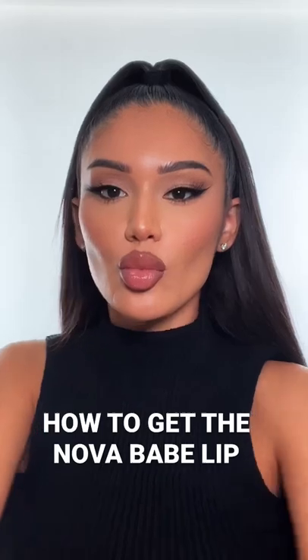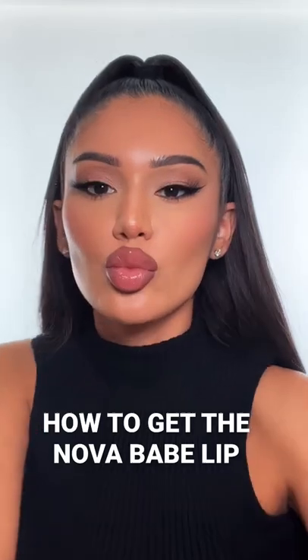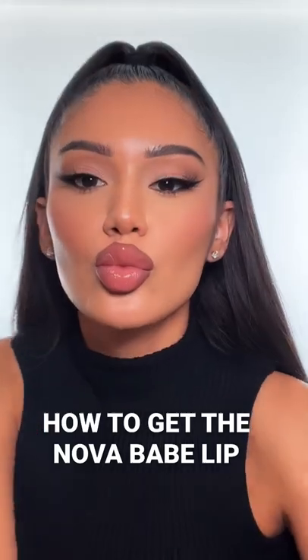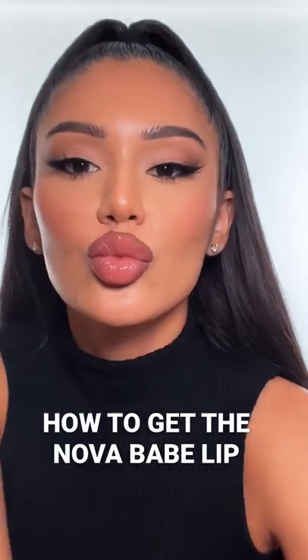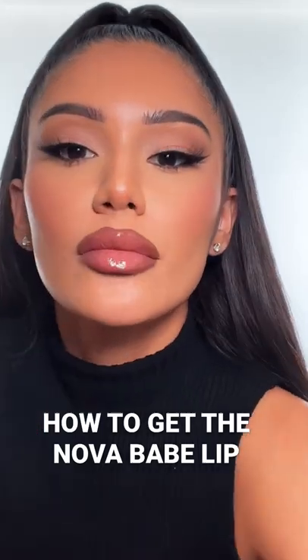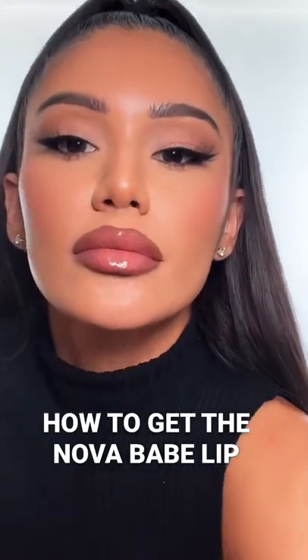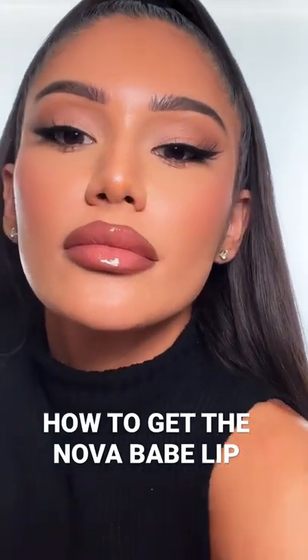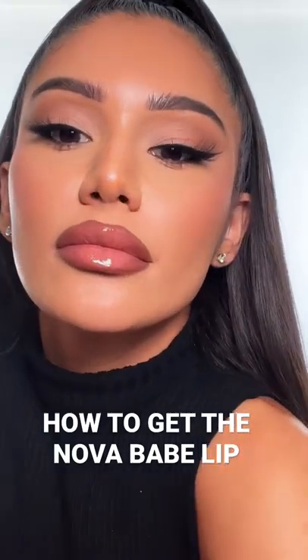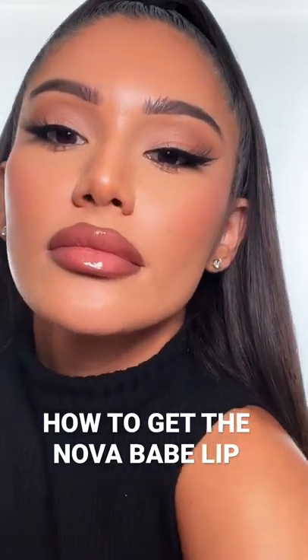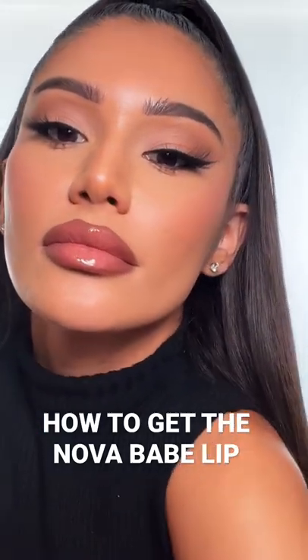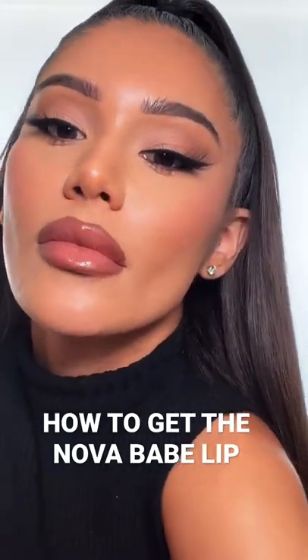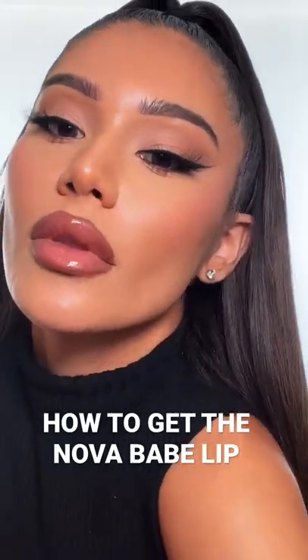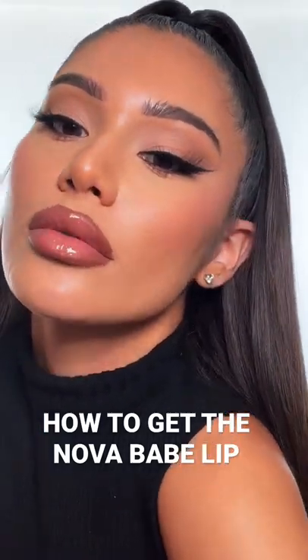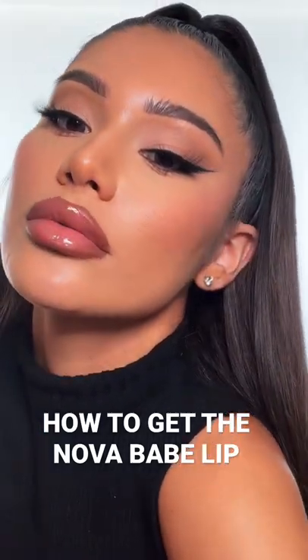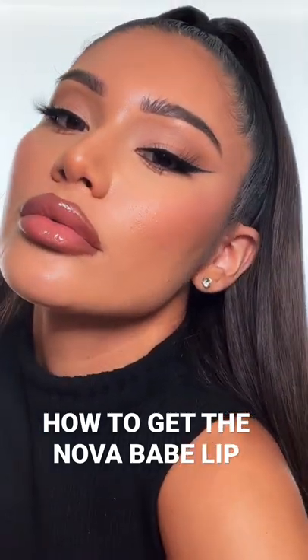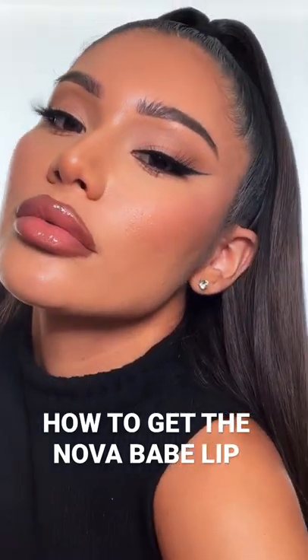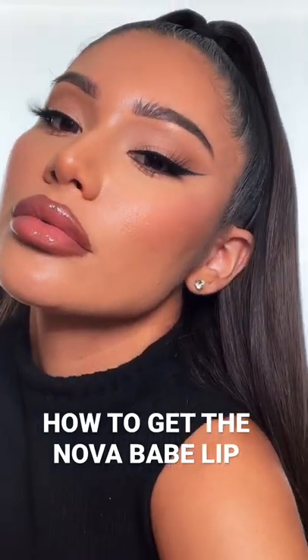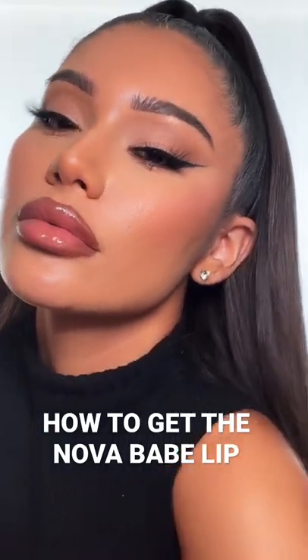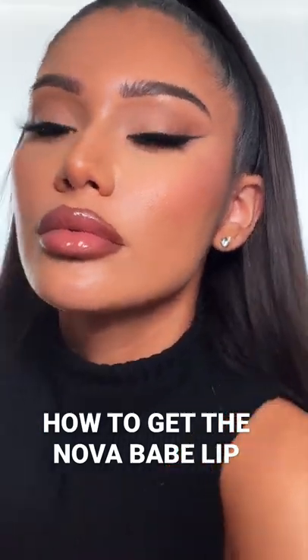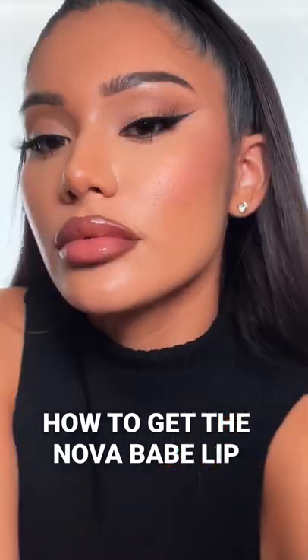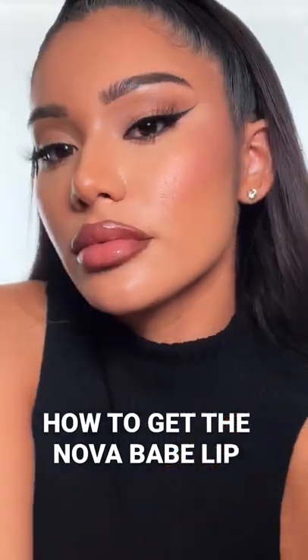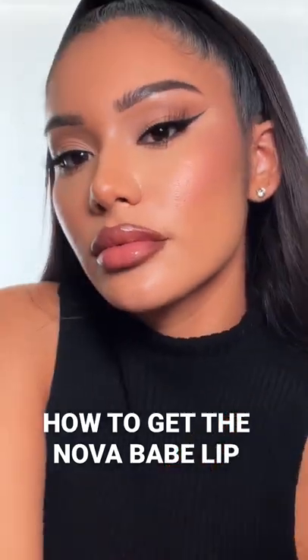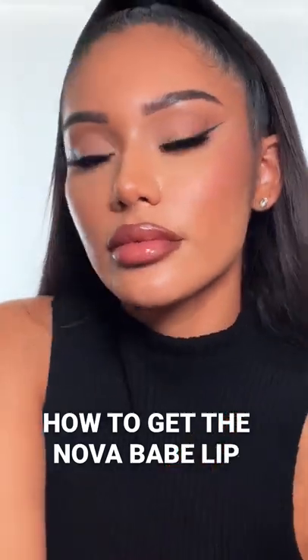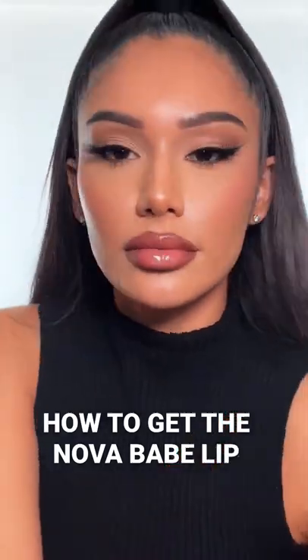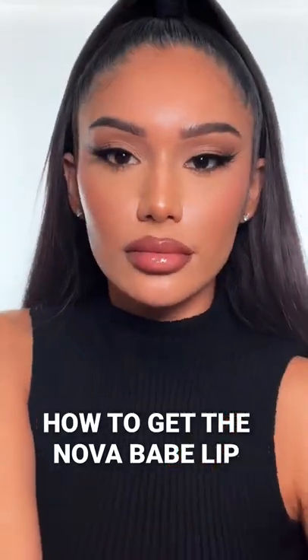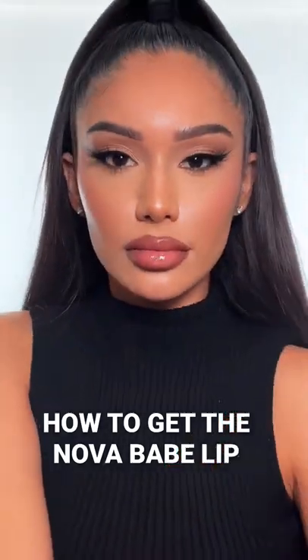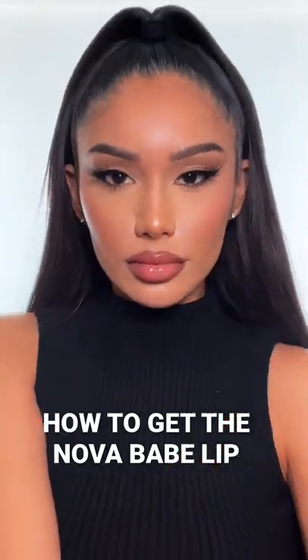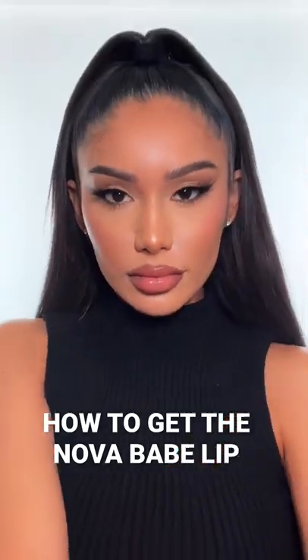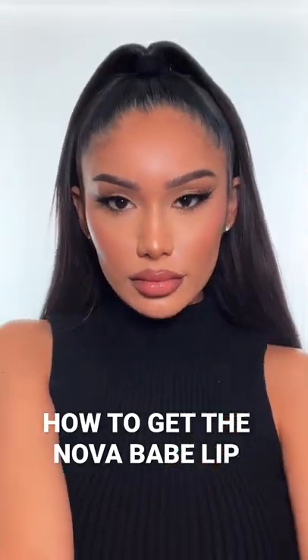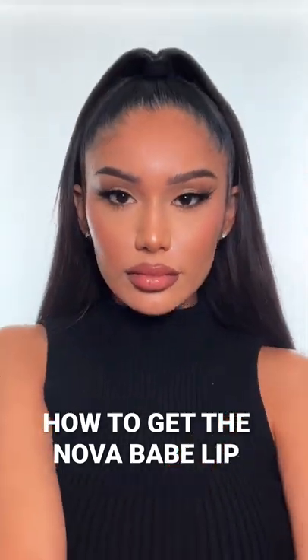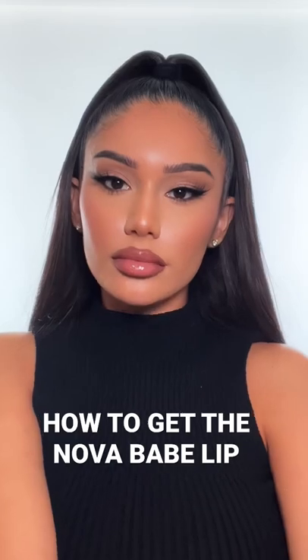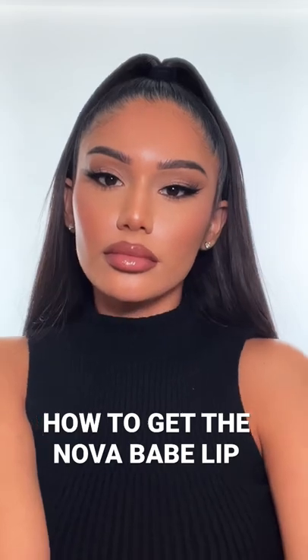Hi guys, so today we're gonna be showing you how to create that perfect Nova Babe lip.